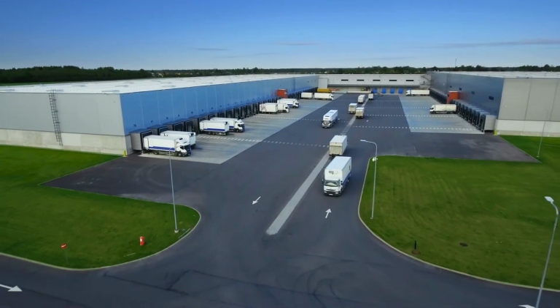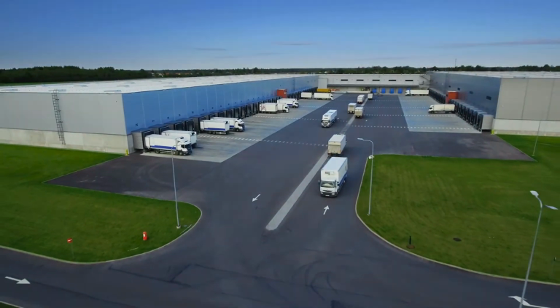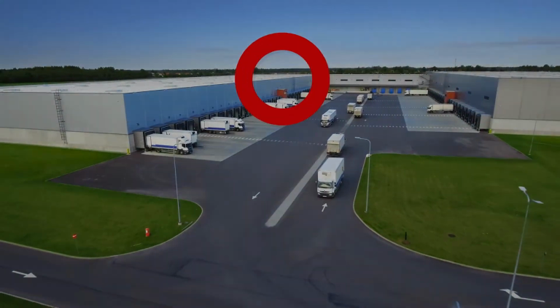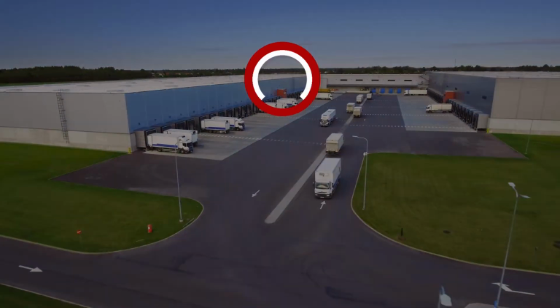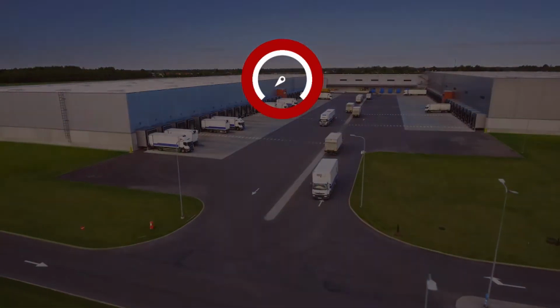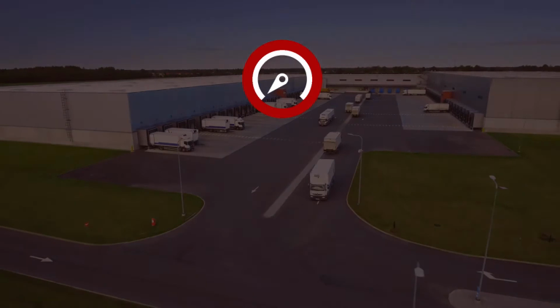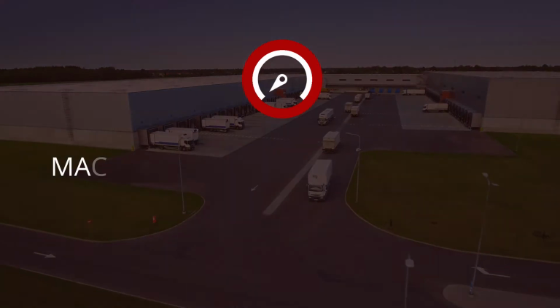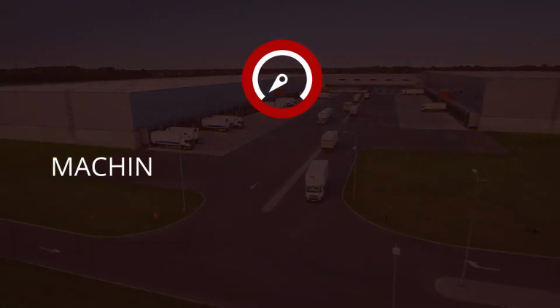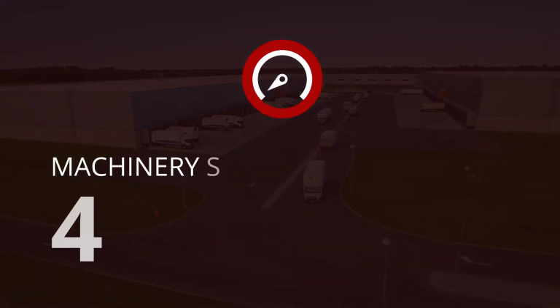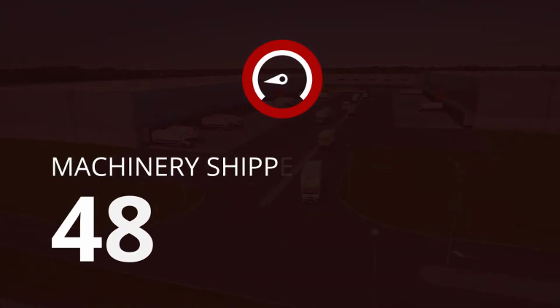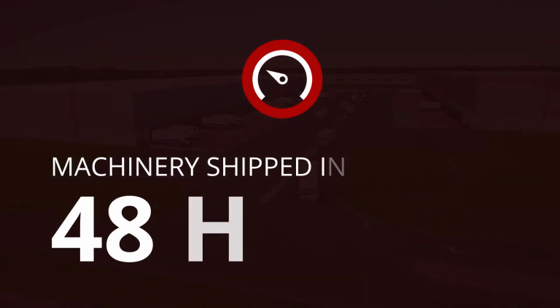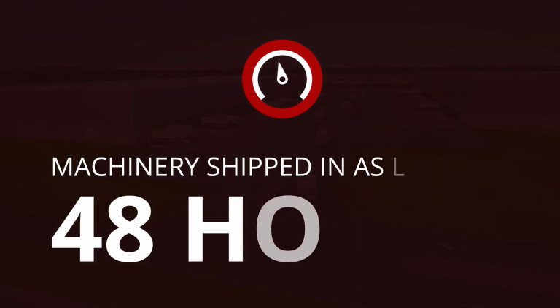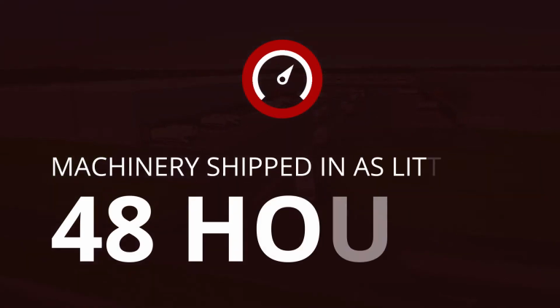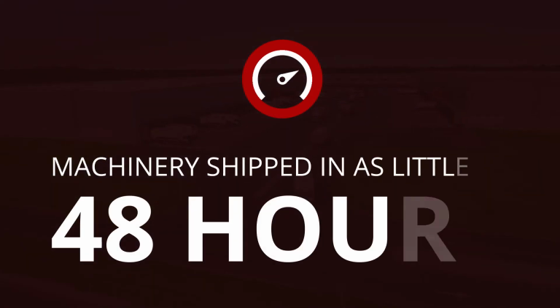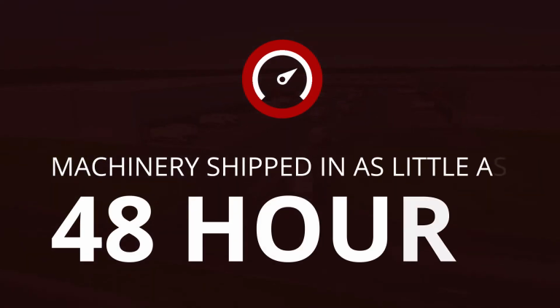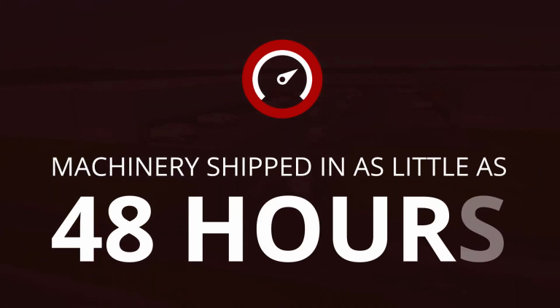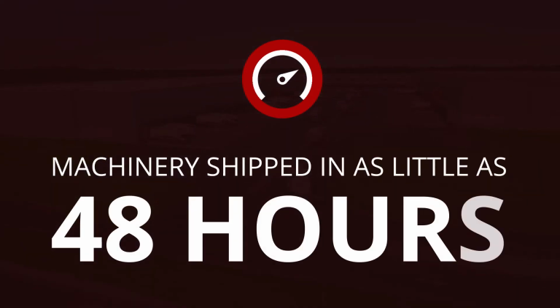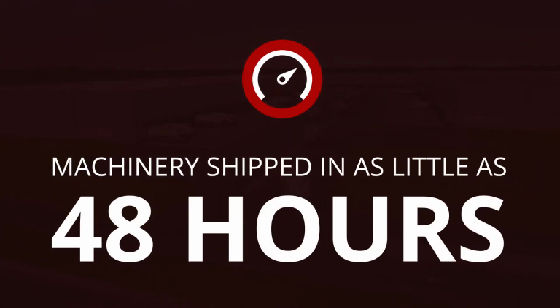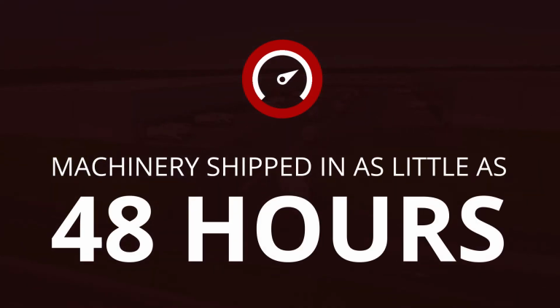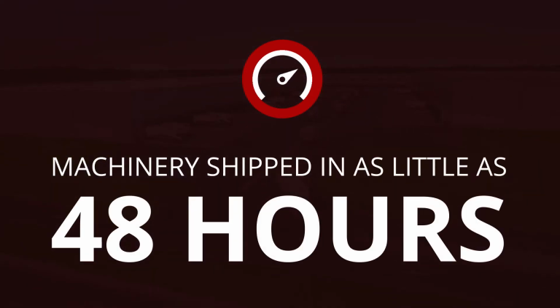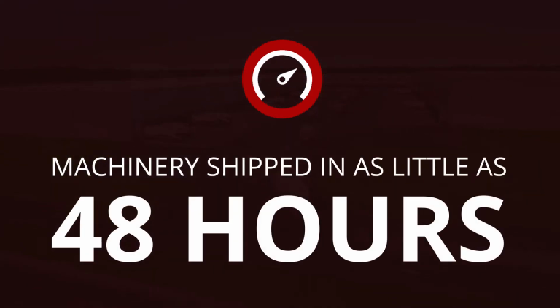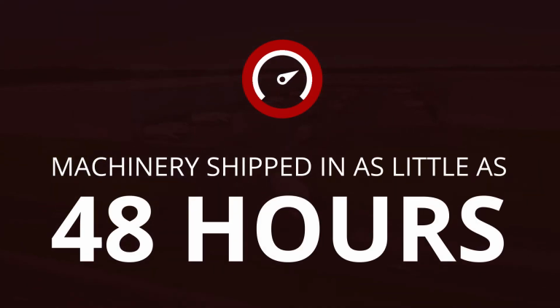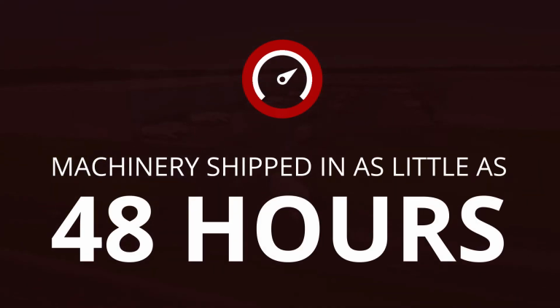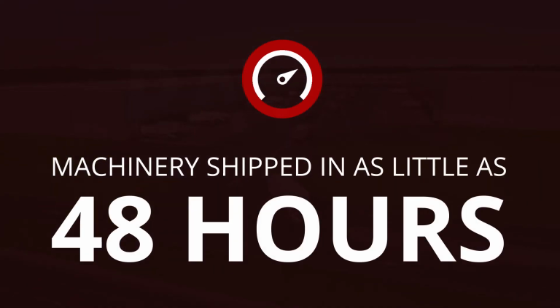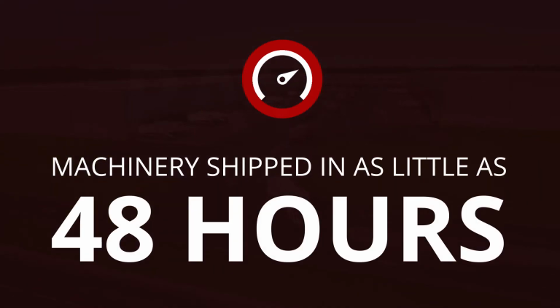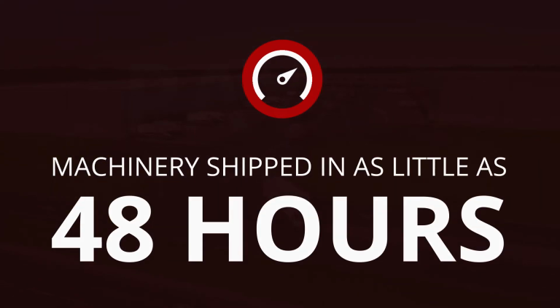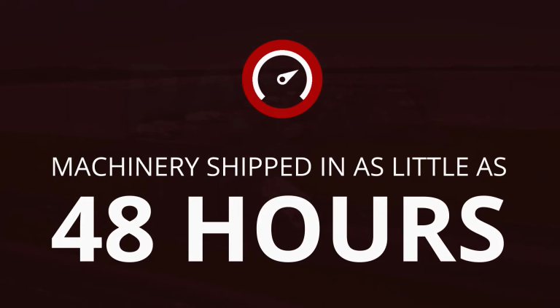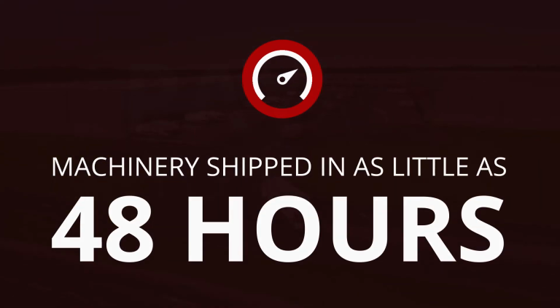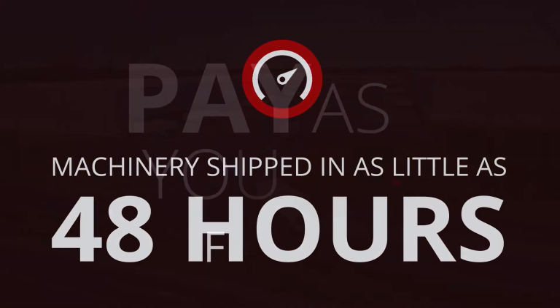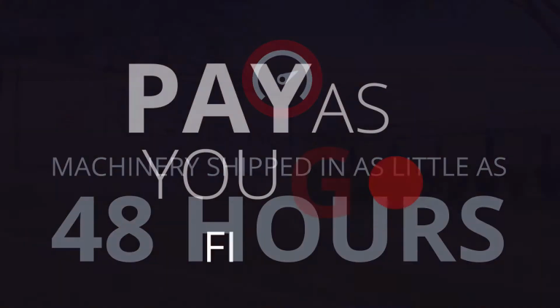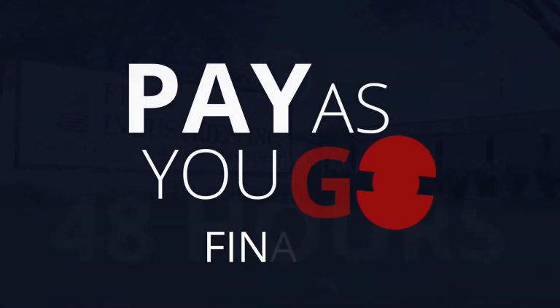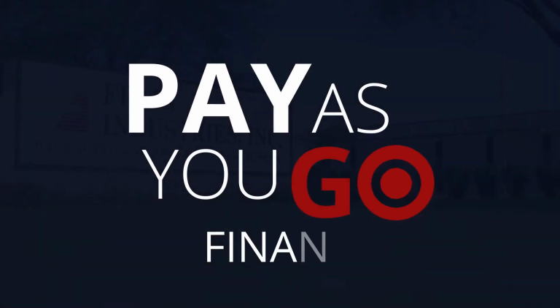Get the right freezer for your product and process. Give us a call today and get set up for frozen food success.